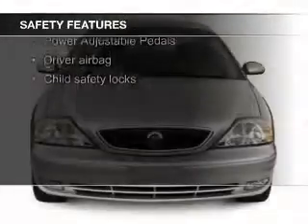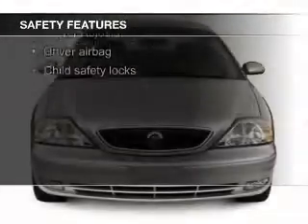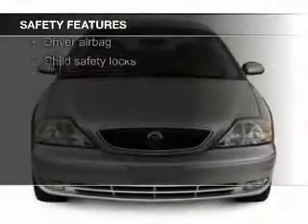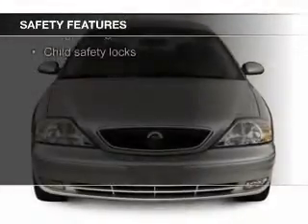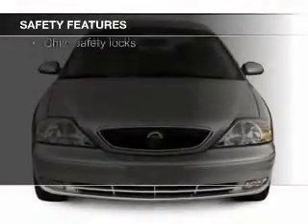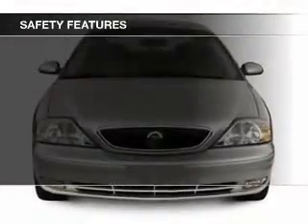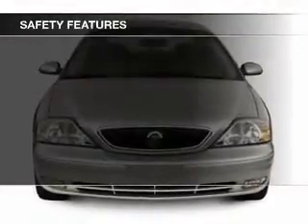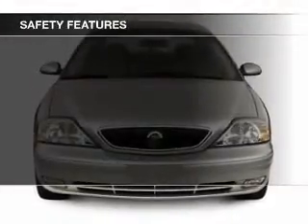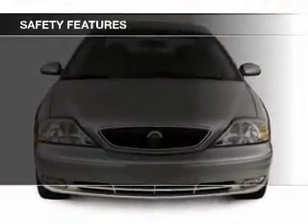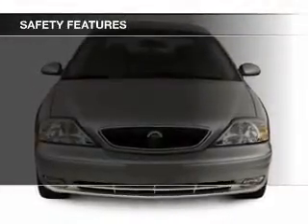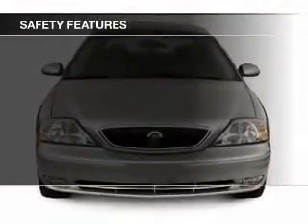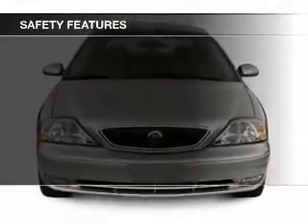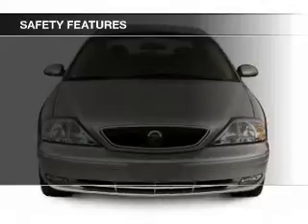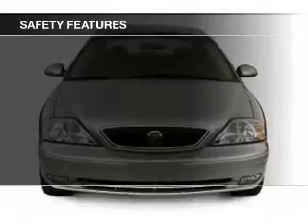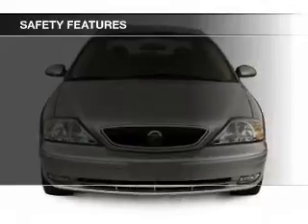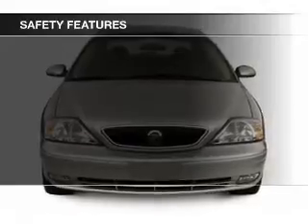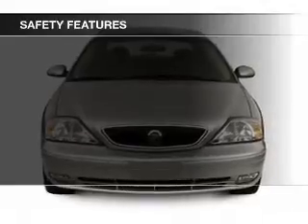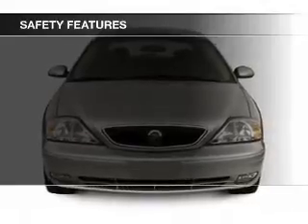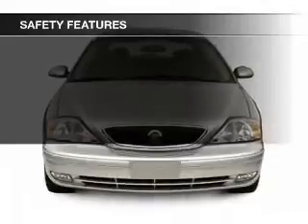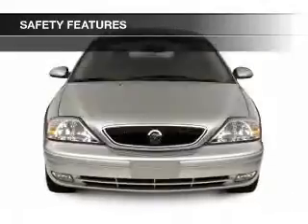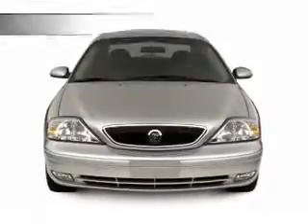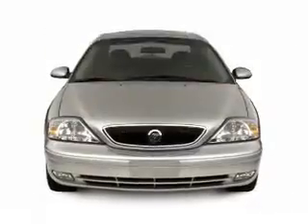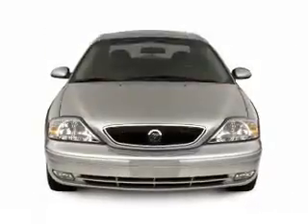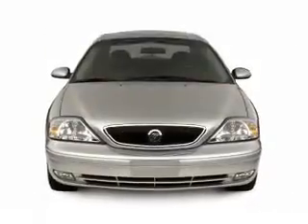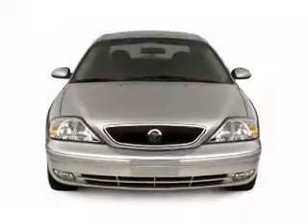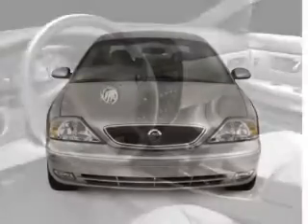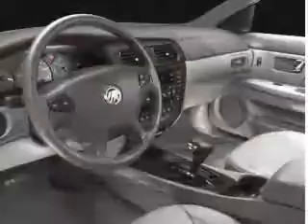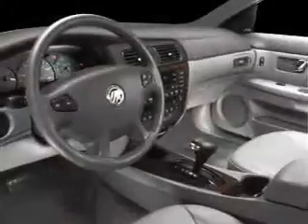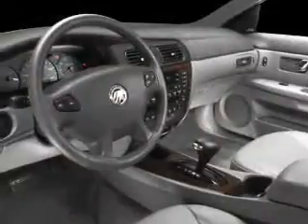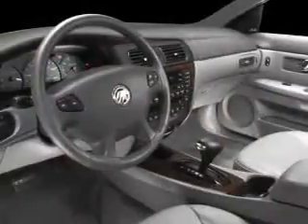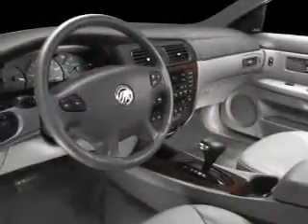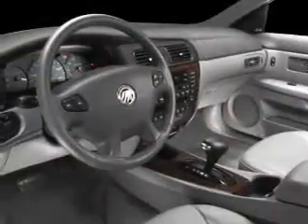Independent suspension, a passenger airbag, front ventilated disc brakes, and child safety locks.